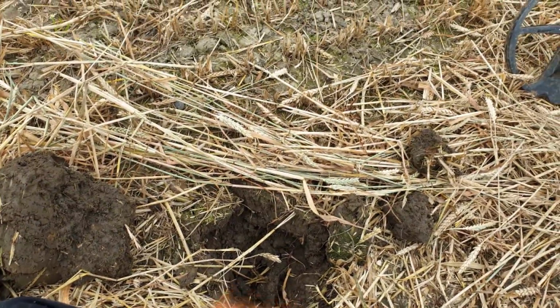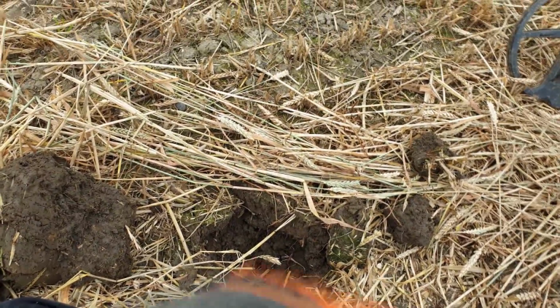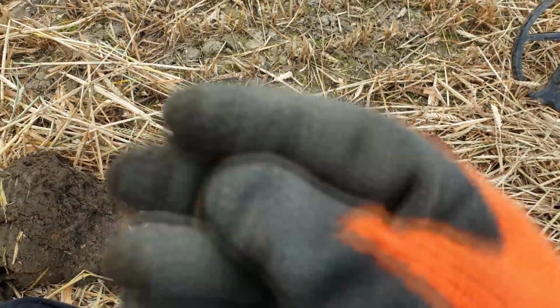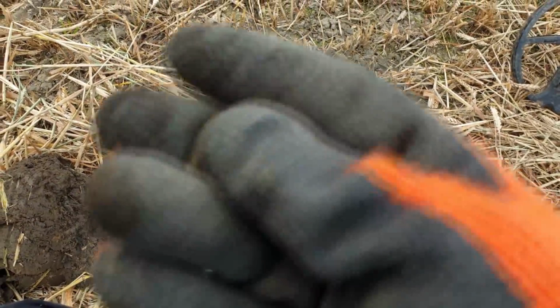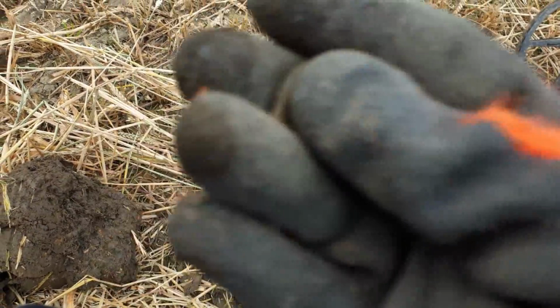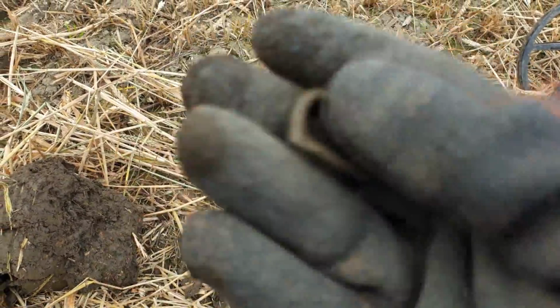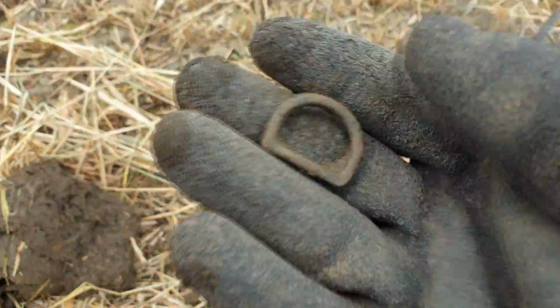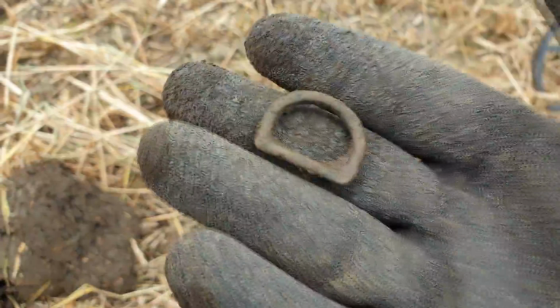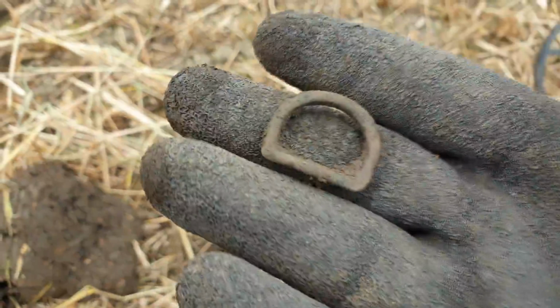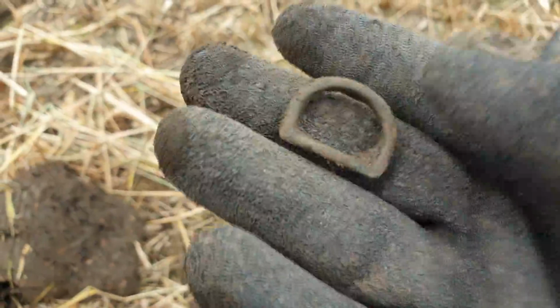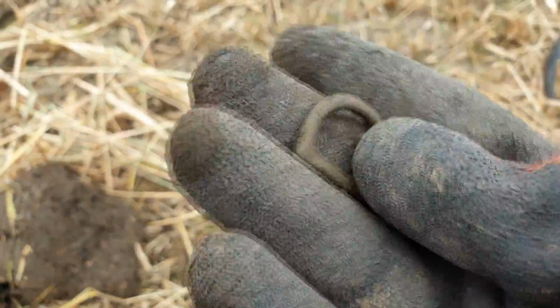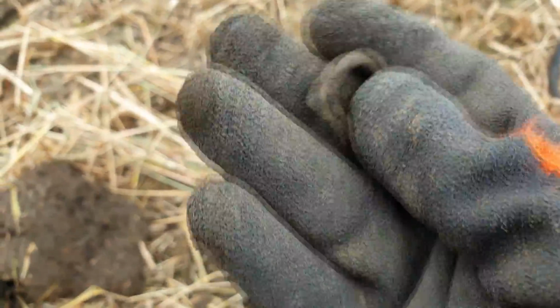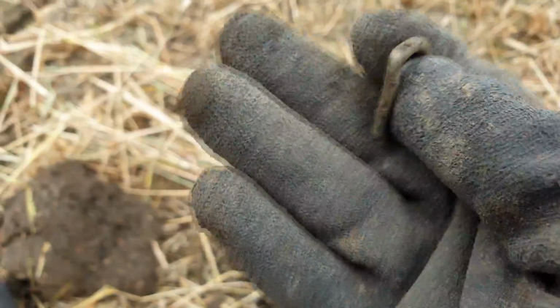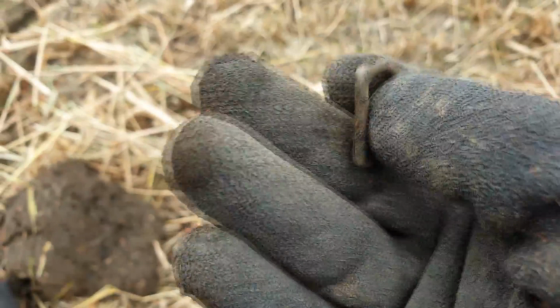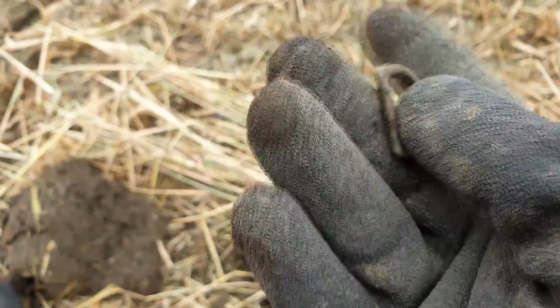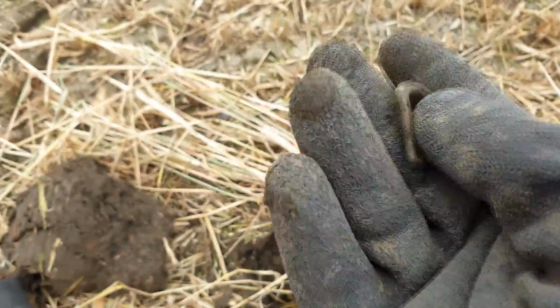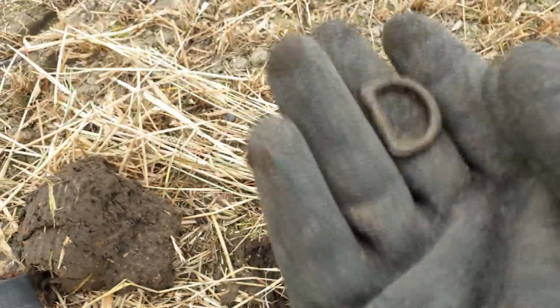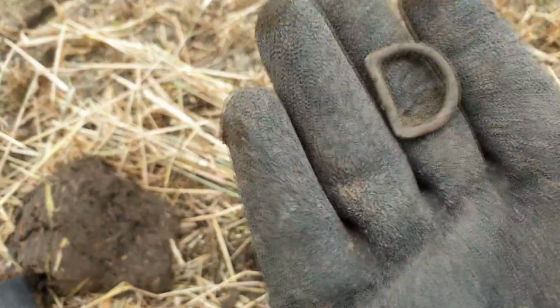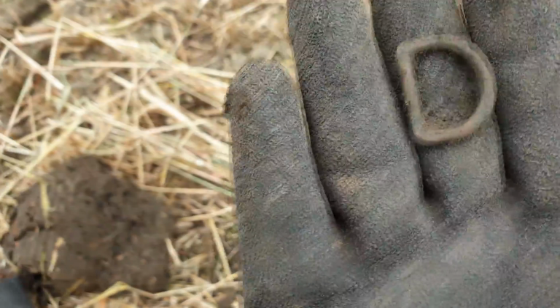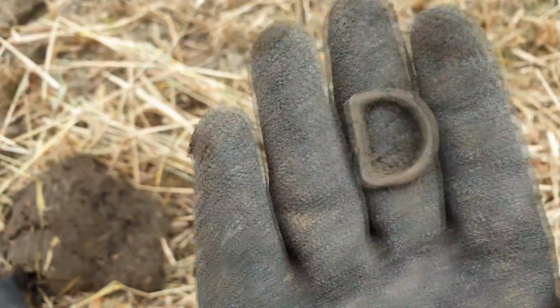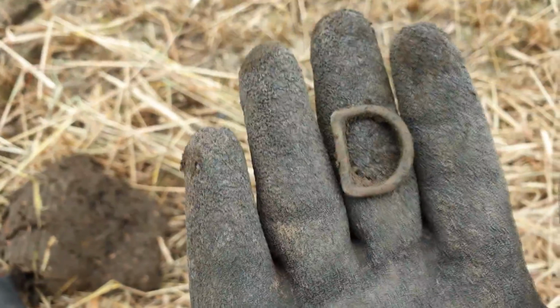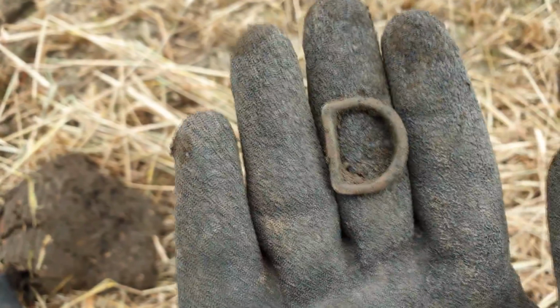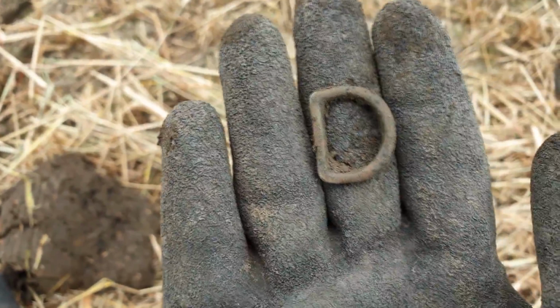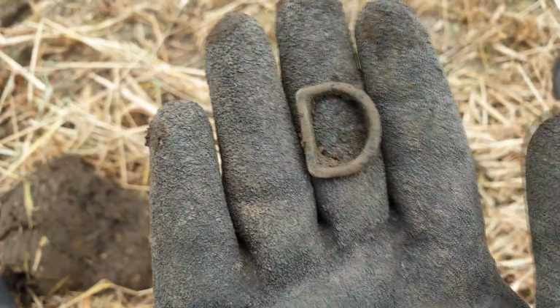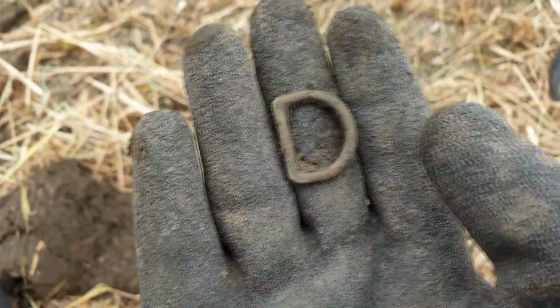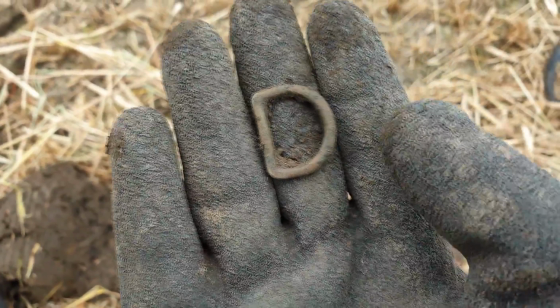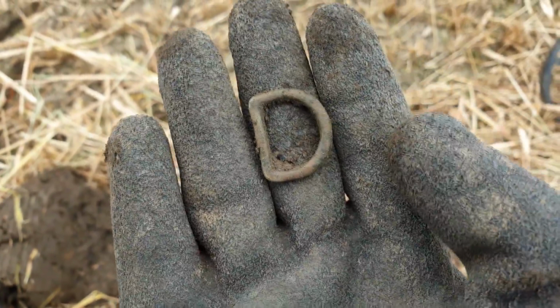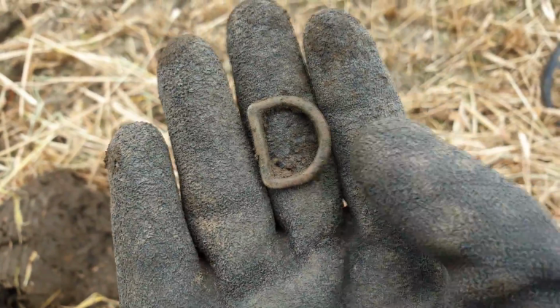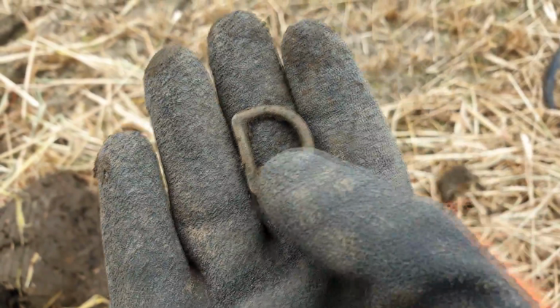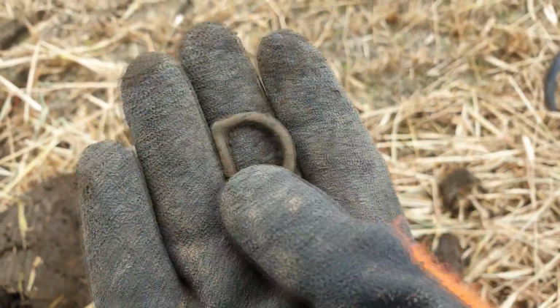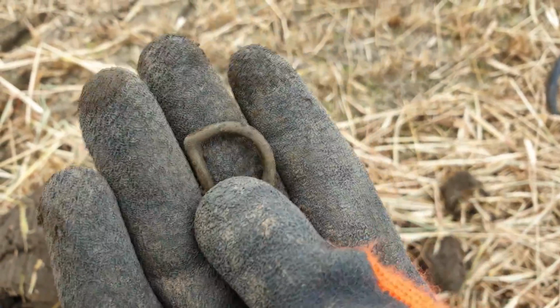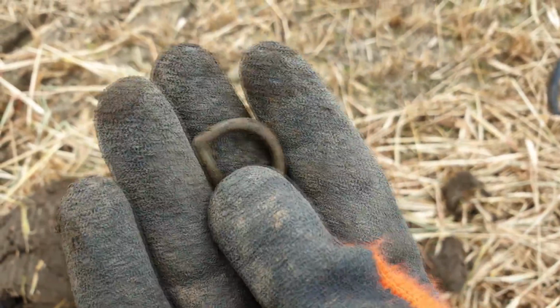It'd been a ring shape — beautiful buckle. Happy with that, nice one.